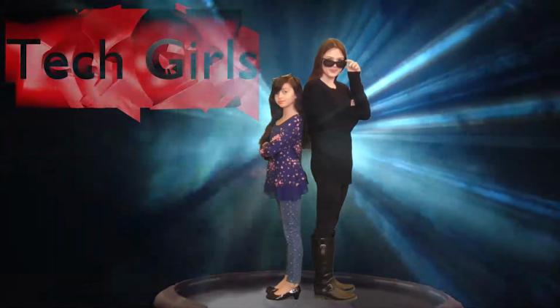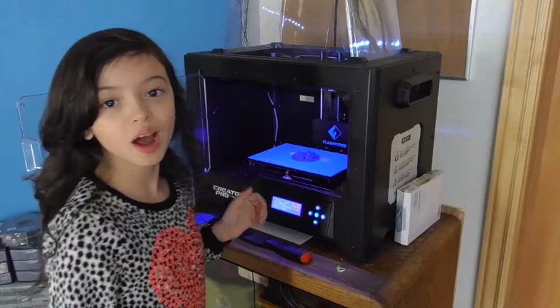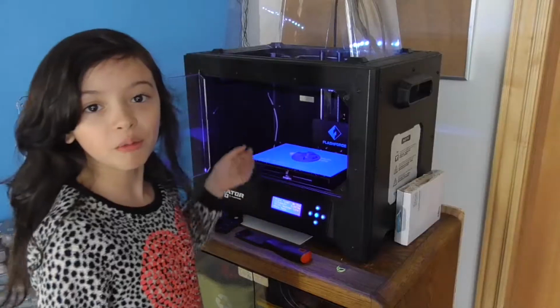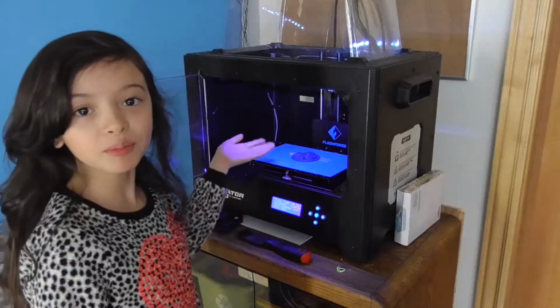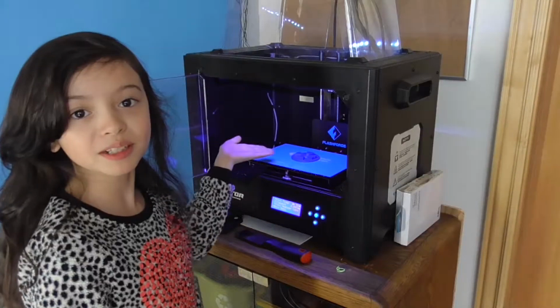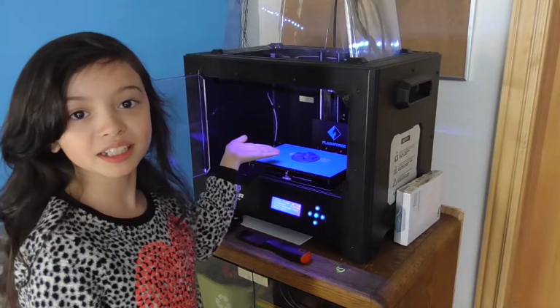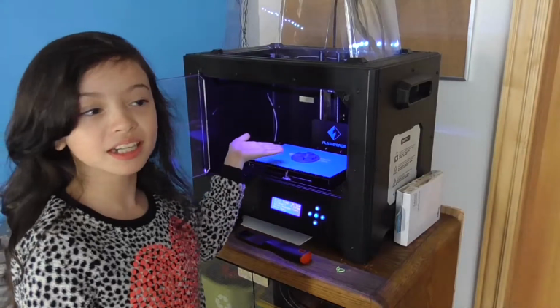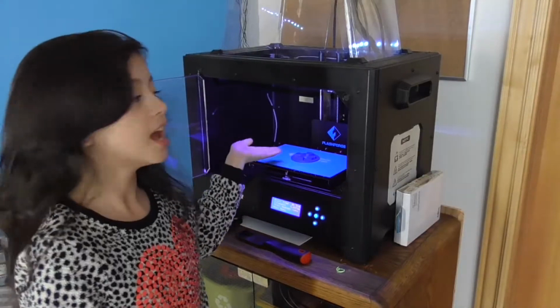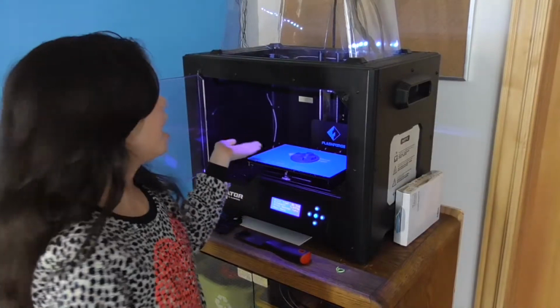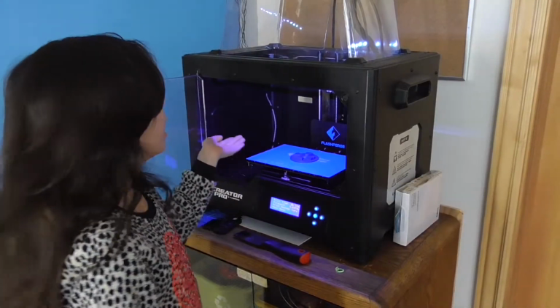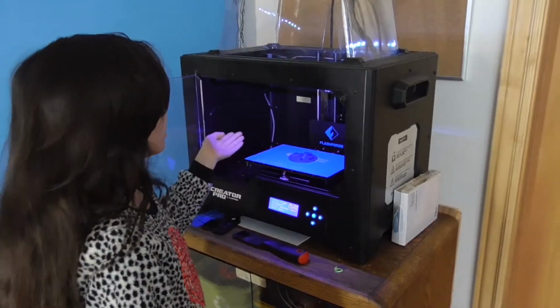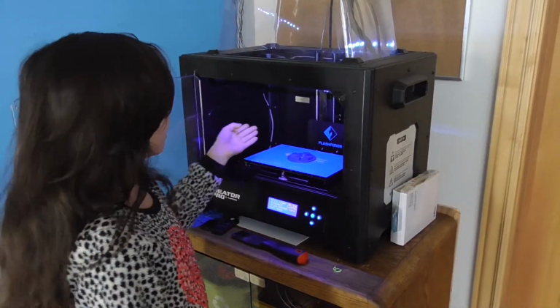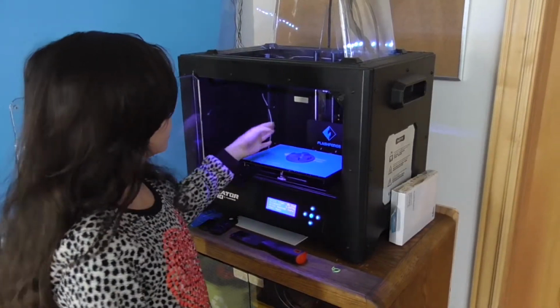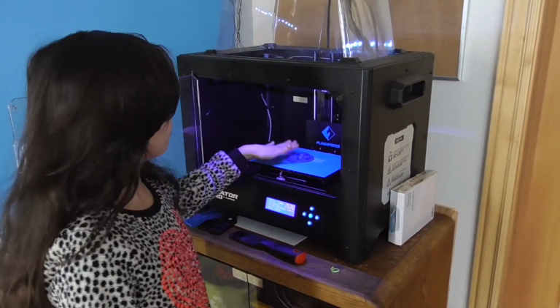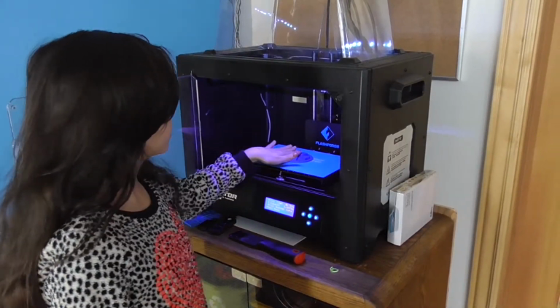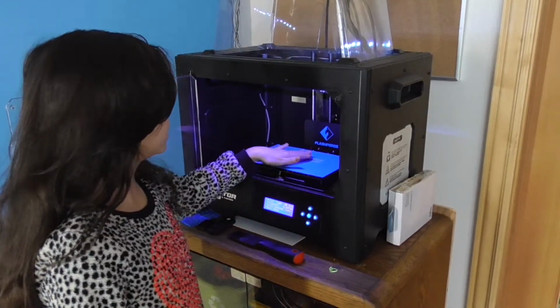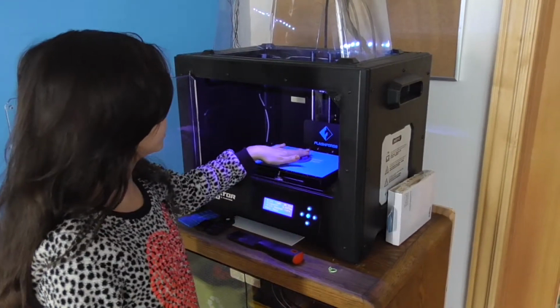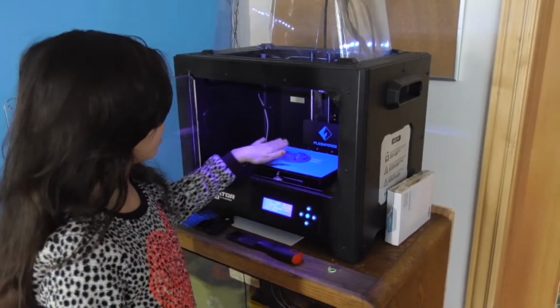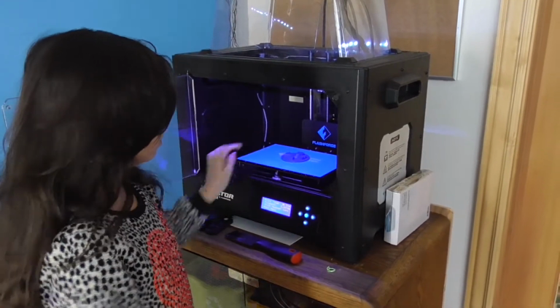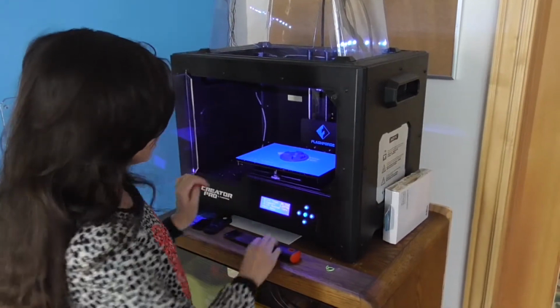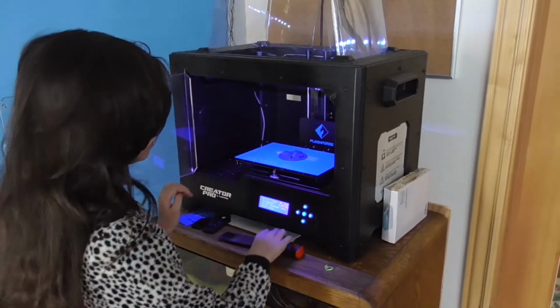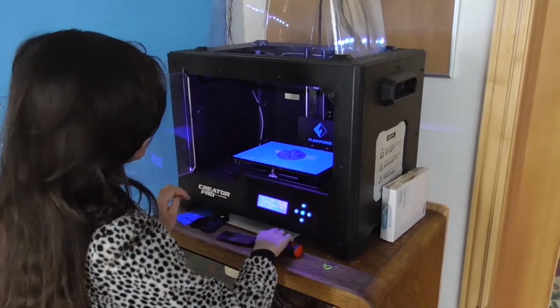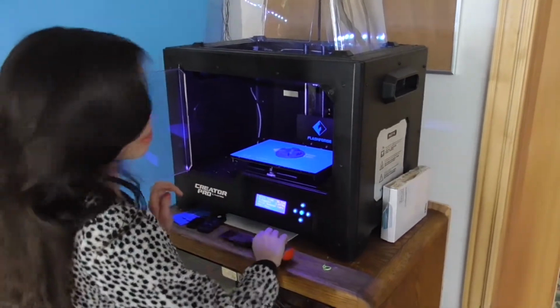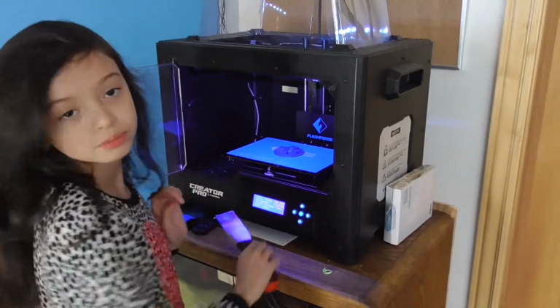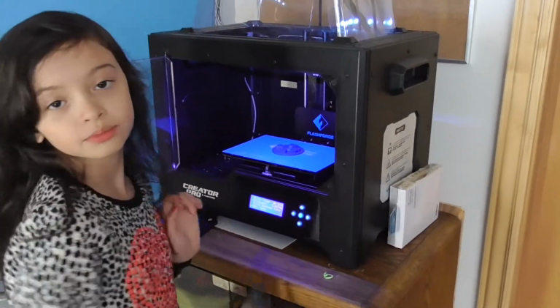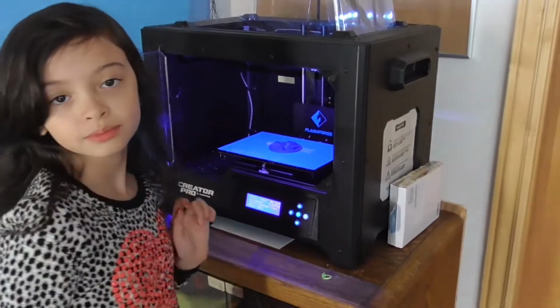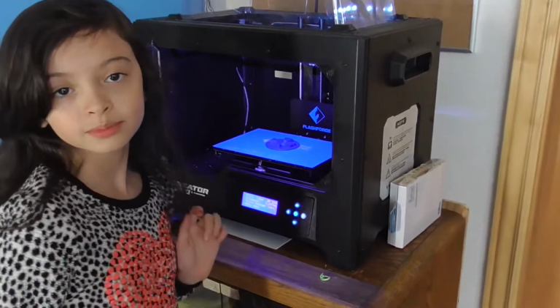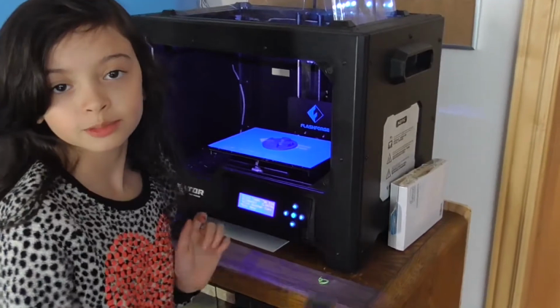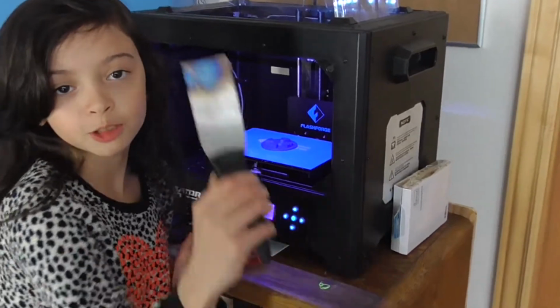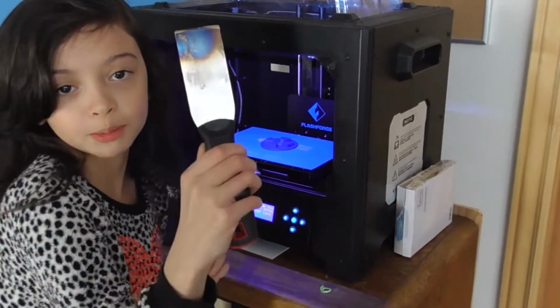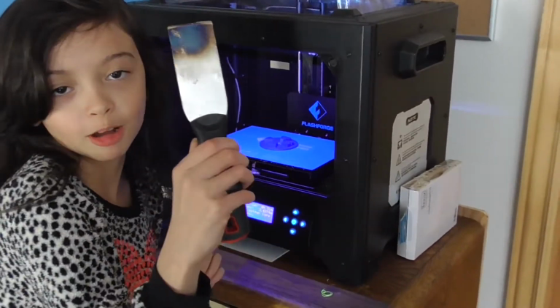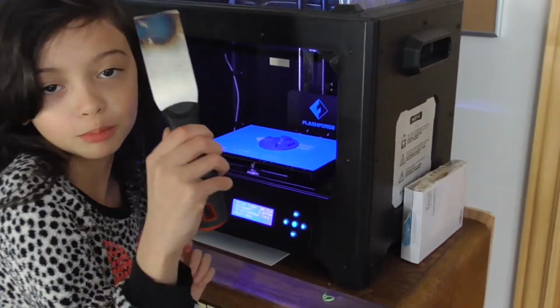Got one printed, and now we're going to take it out. That doesn't help.